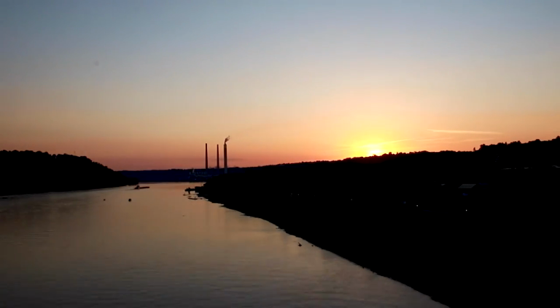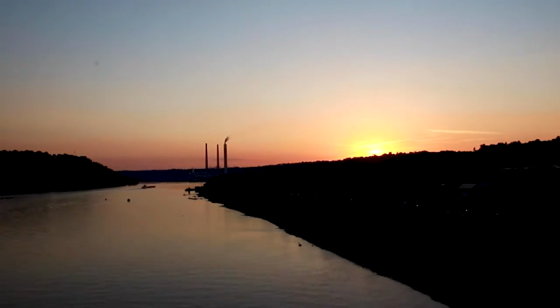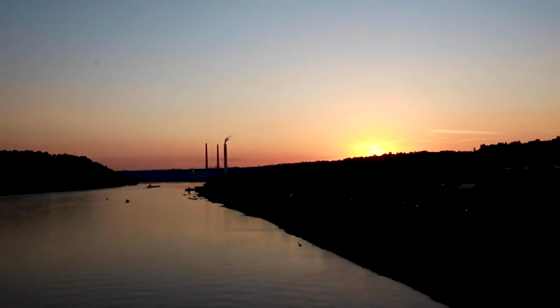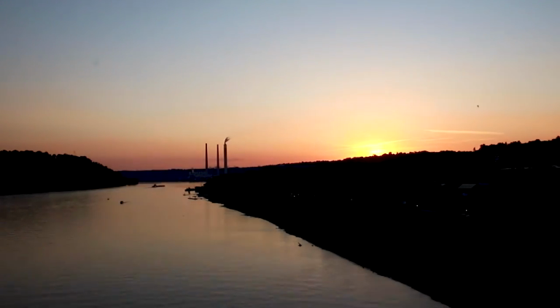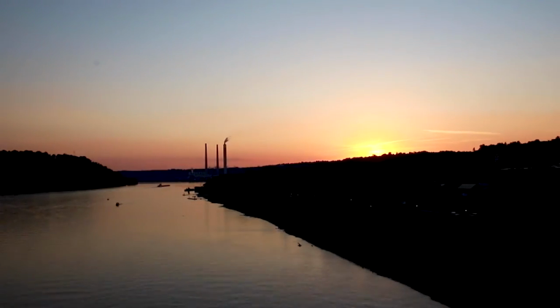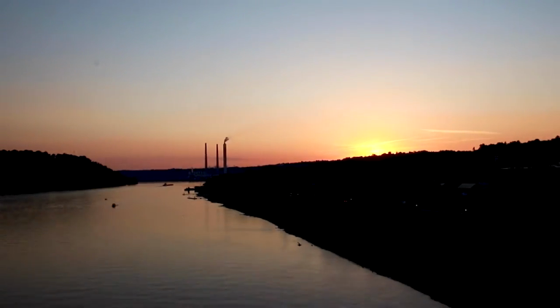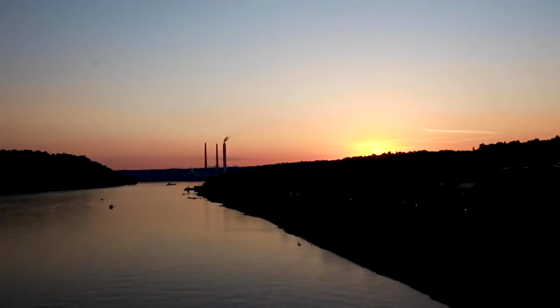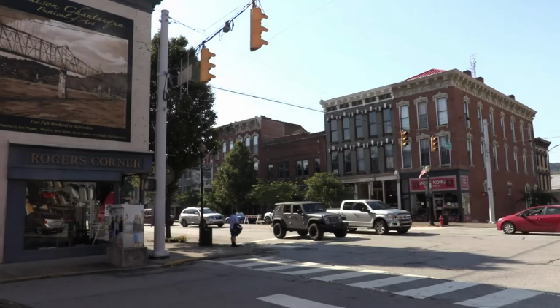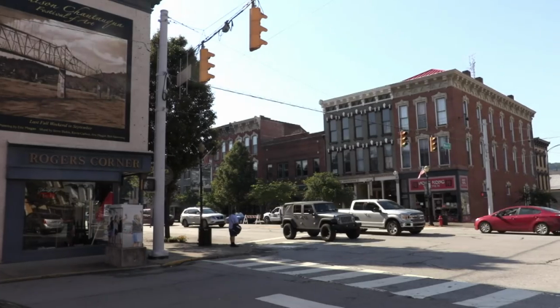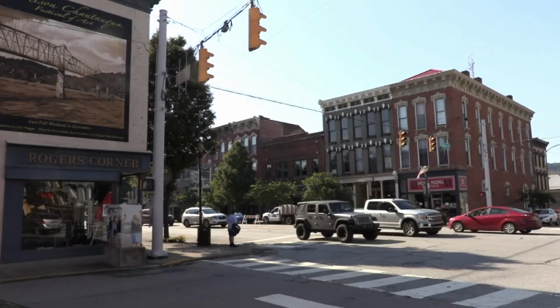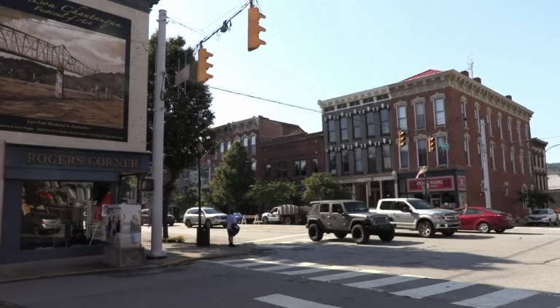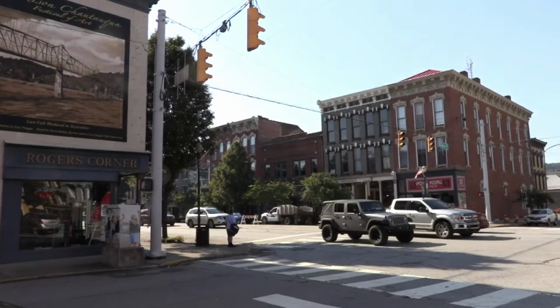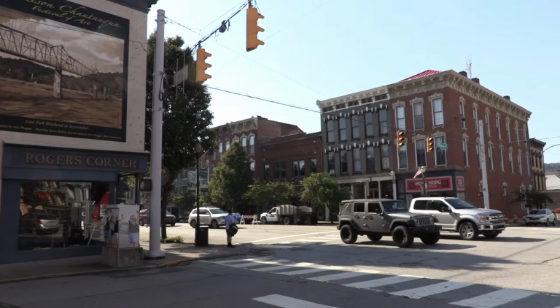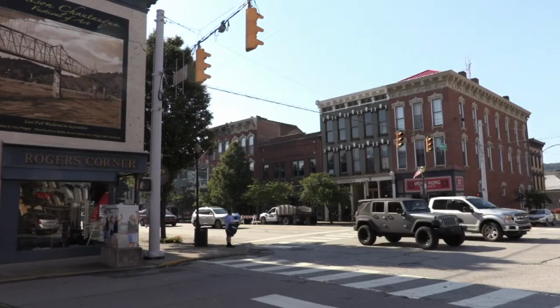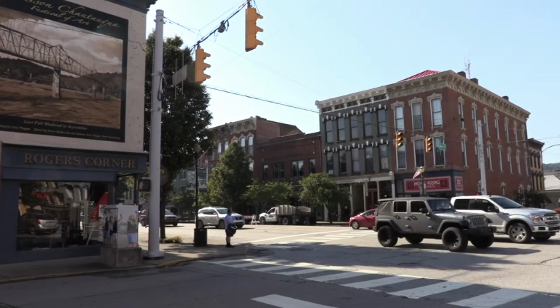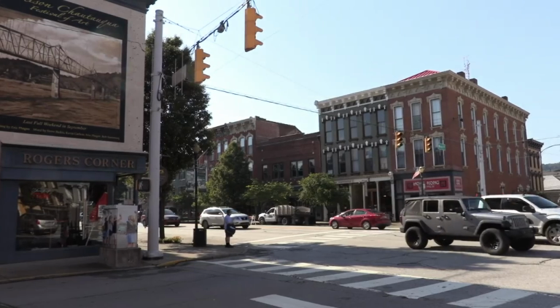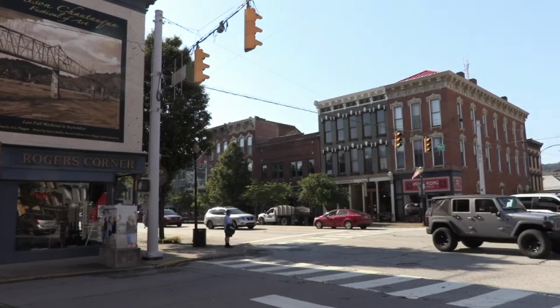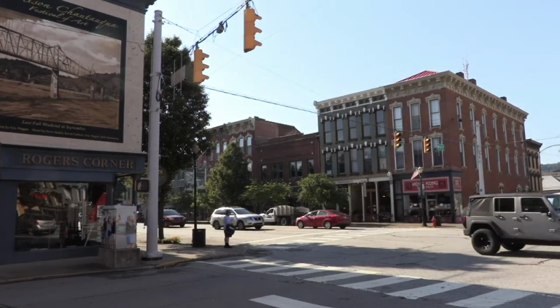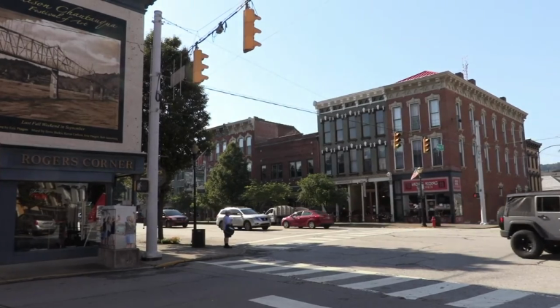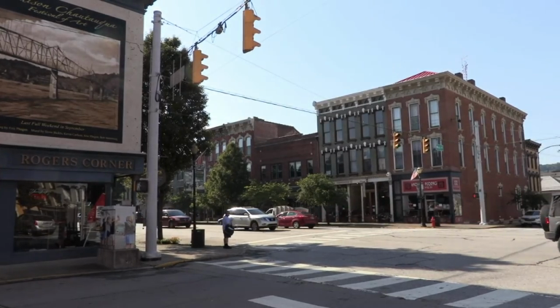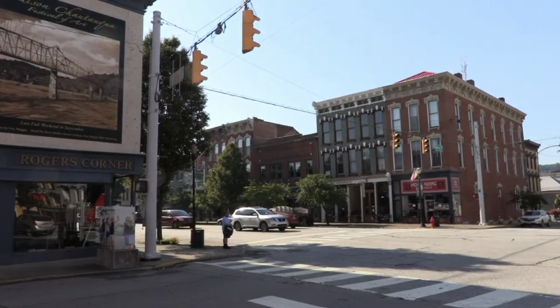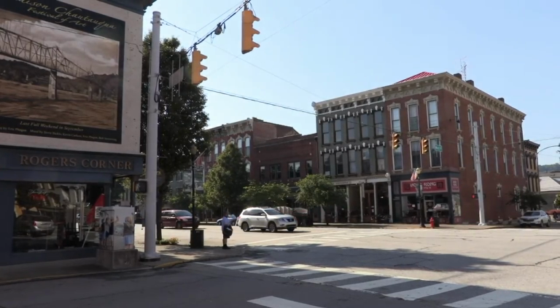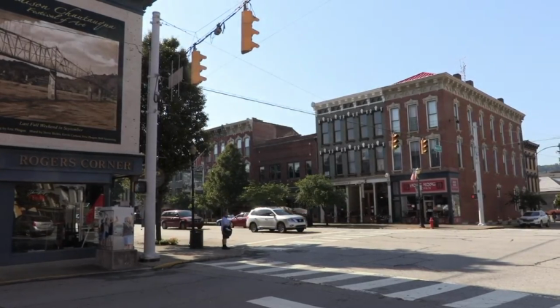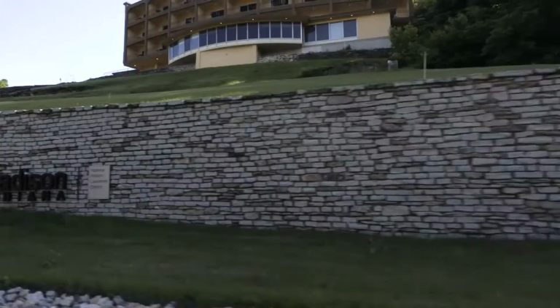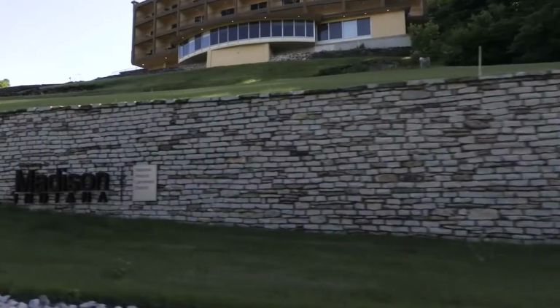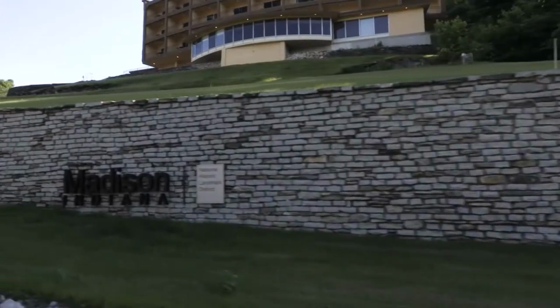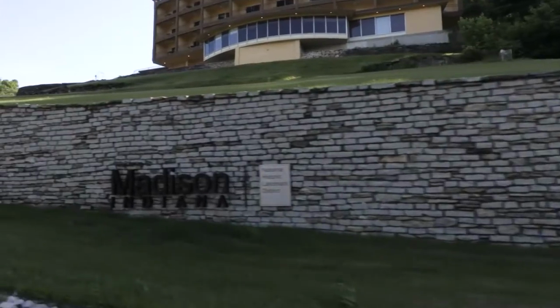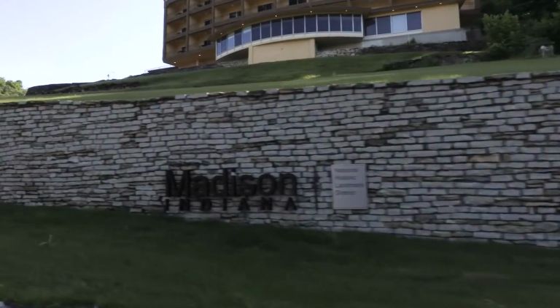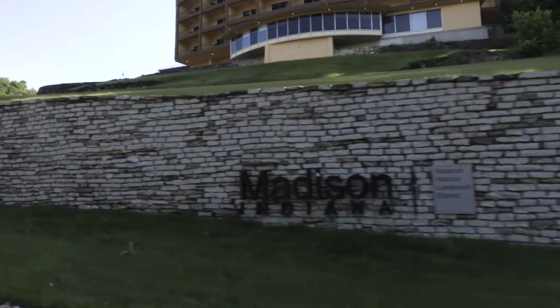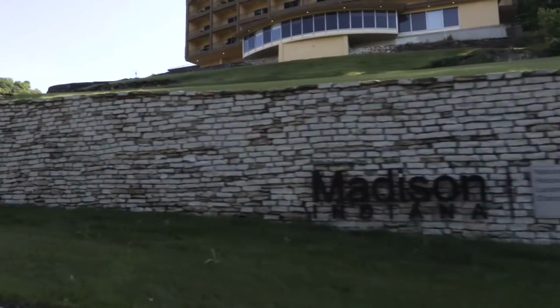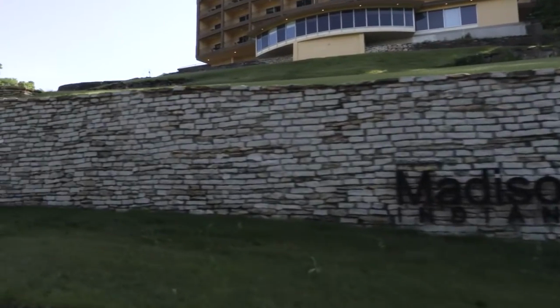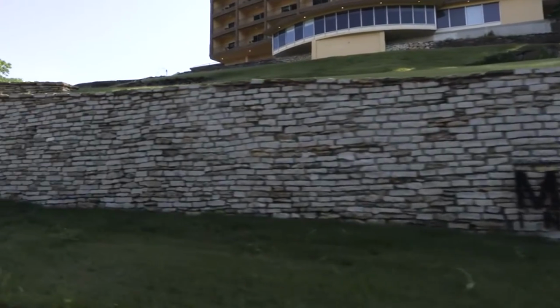From the scenic views to the local eats, there's a little bit for everyone in Madison, Indiana.